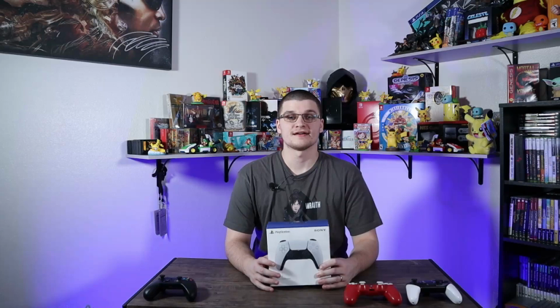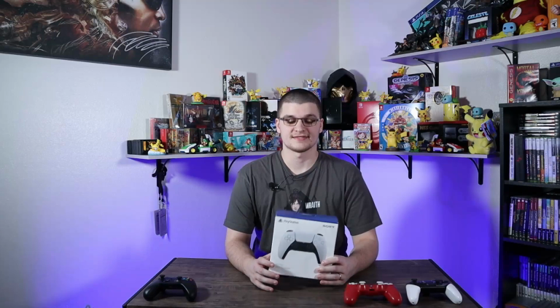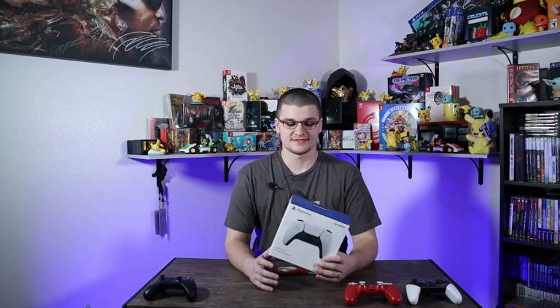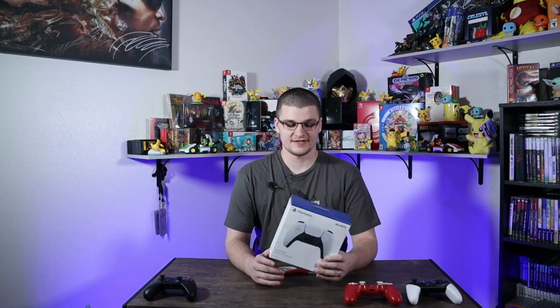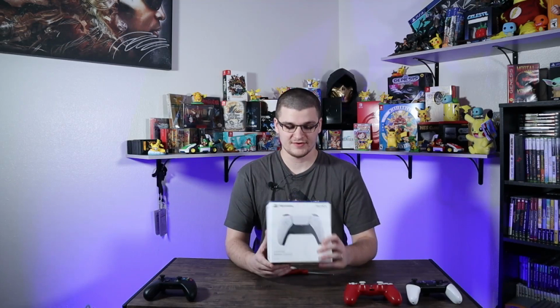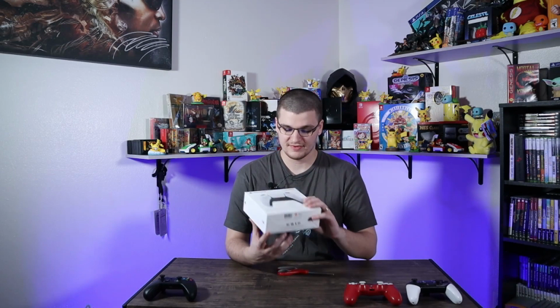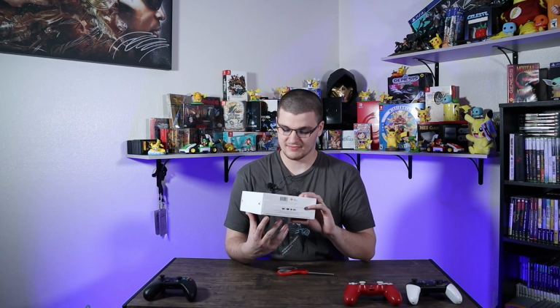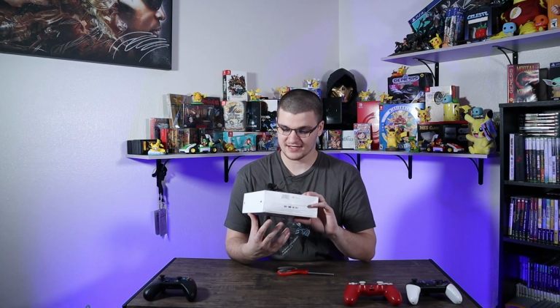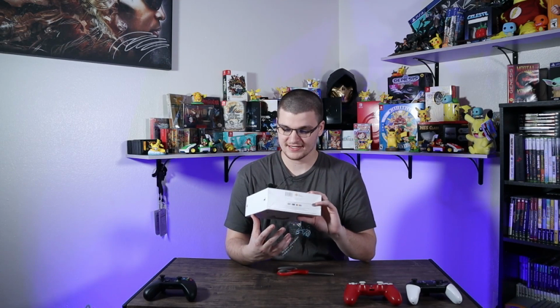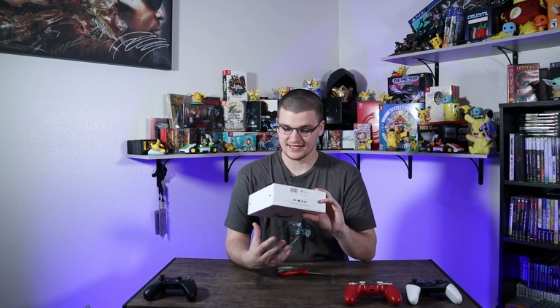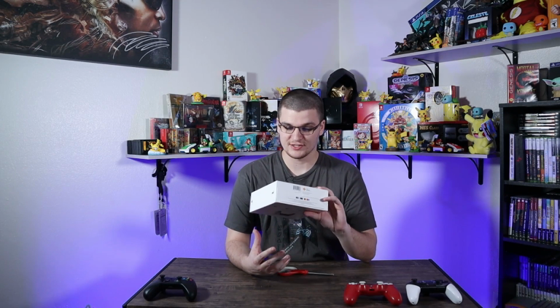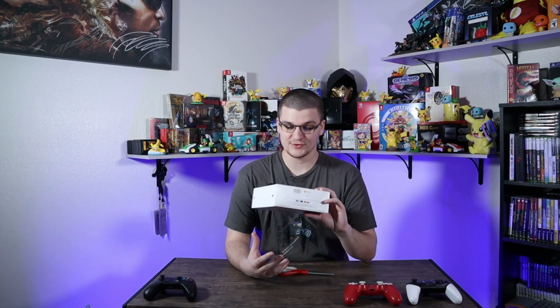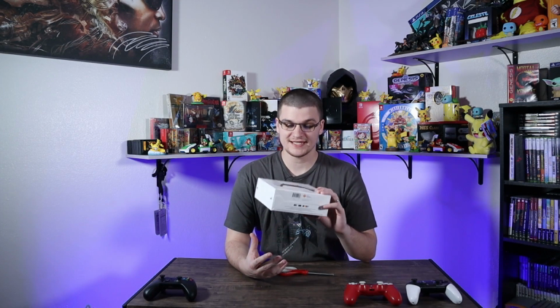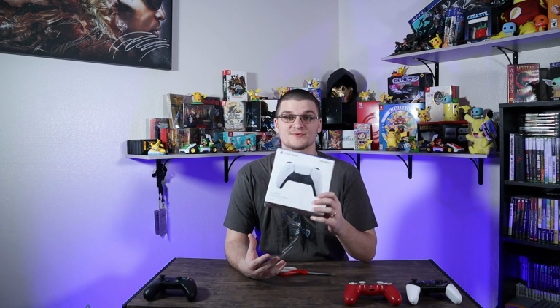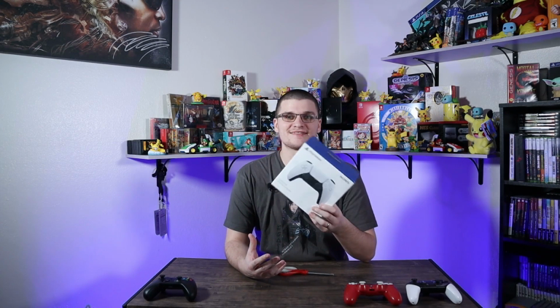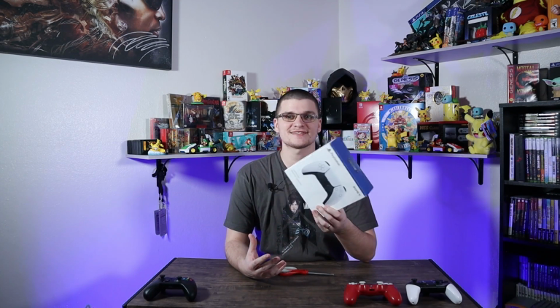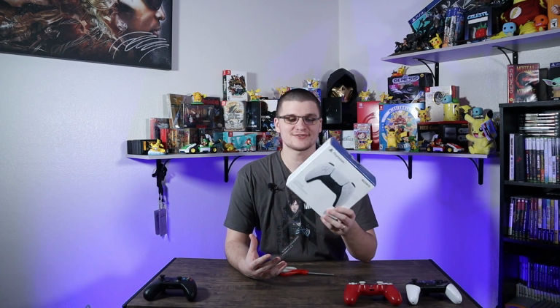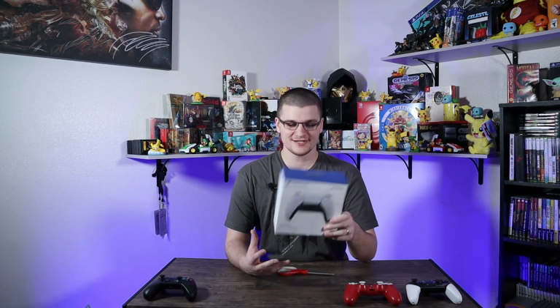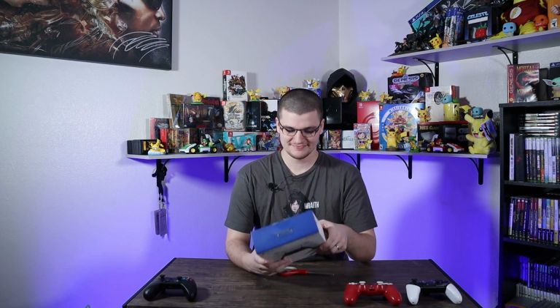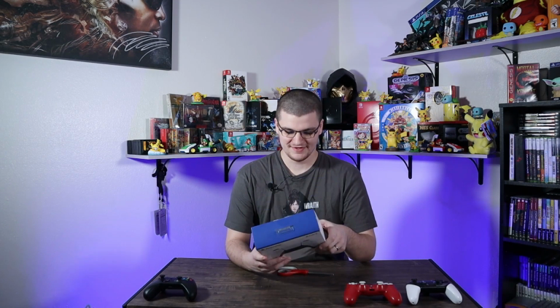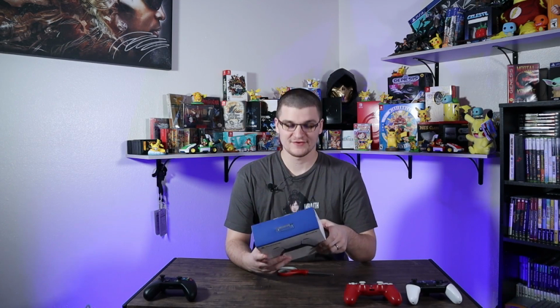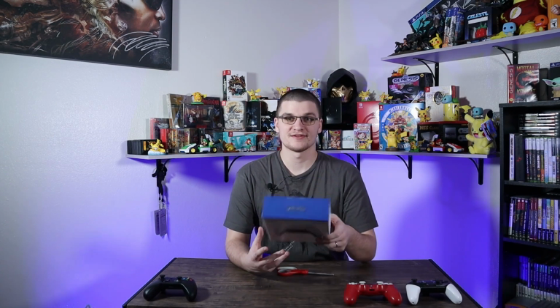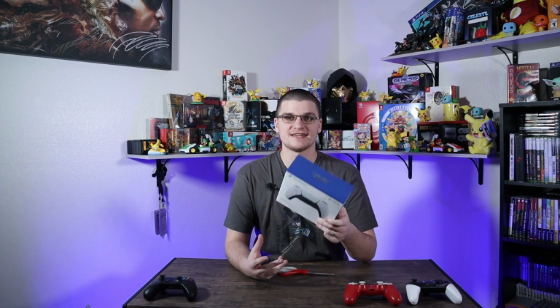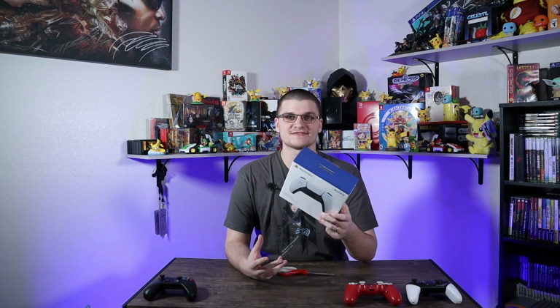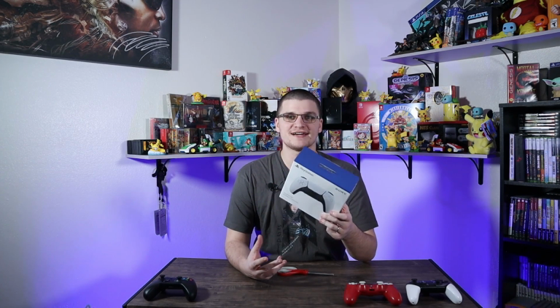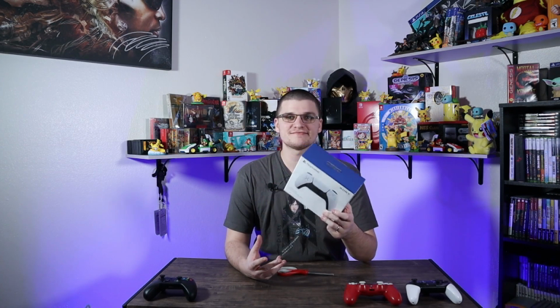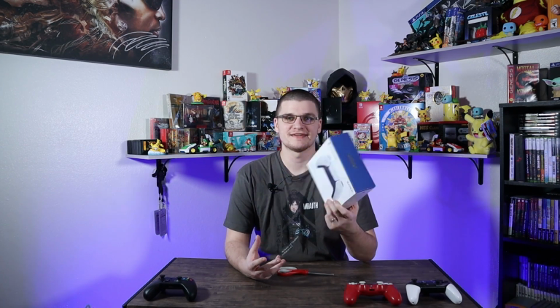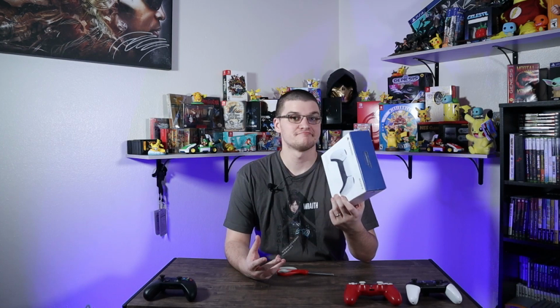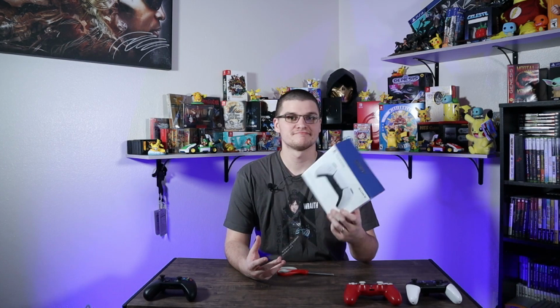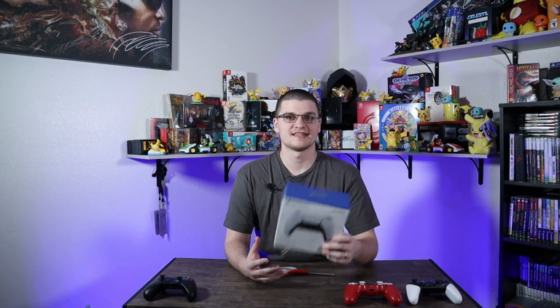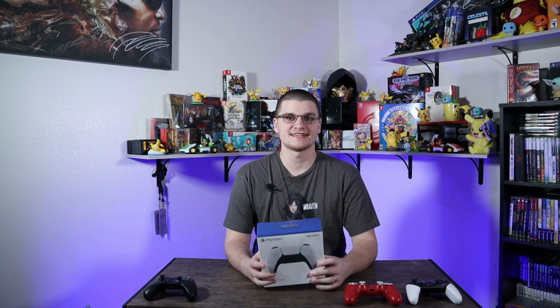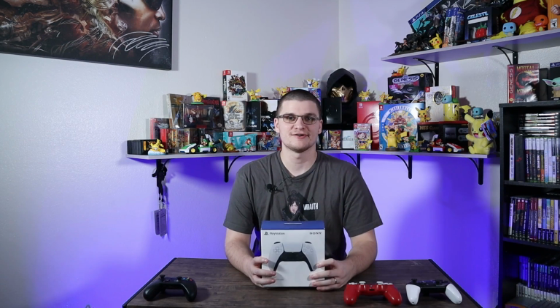All right, so in this video we'll be unboxing the DualSense wireless controller for the PS5, and let's get into it.